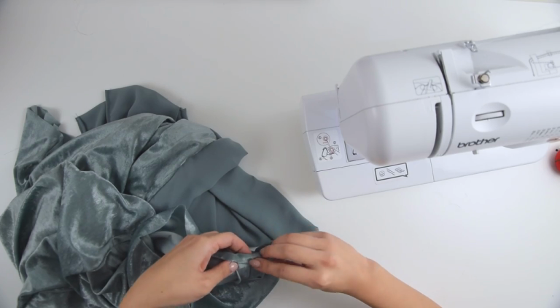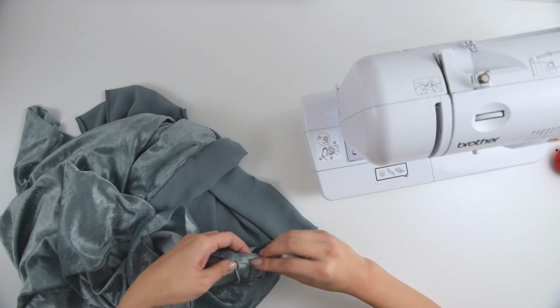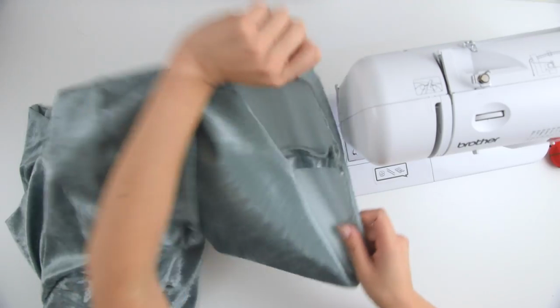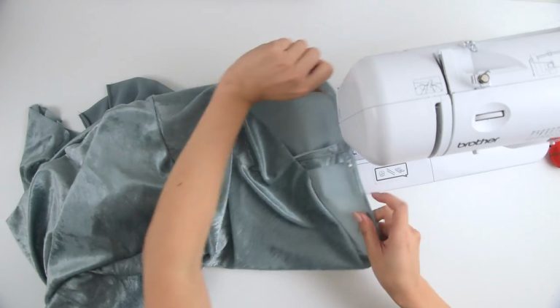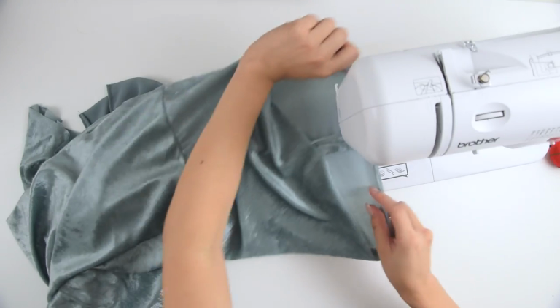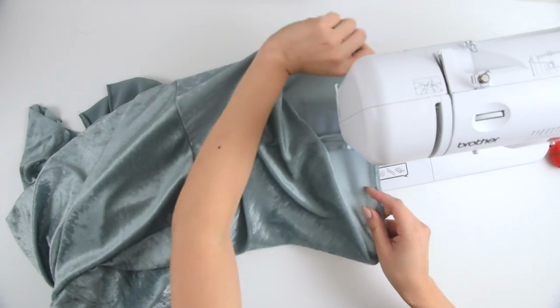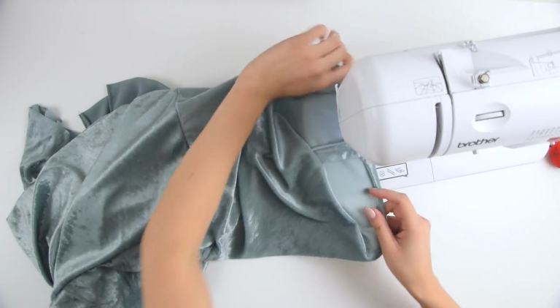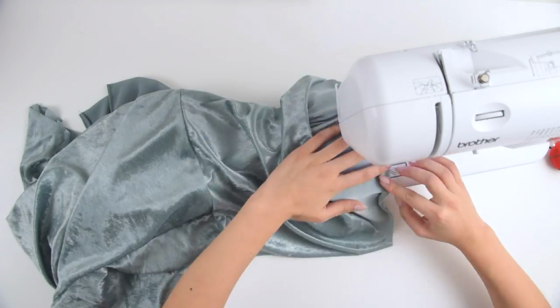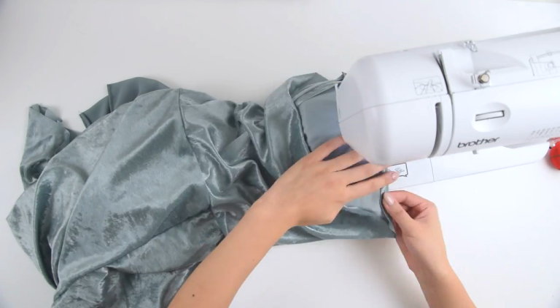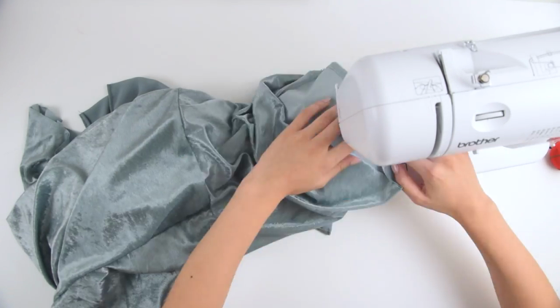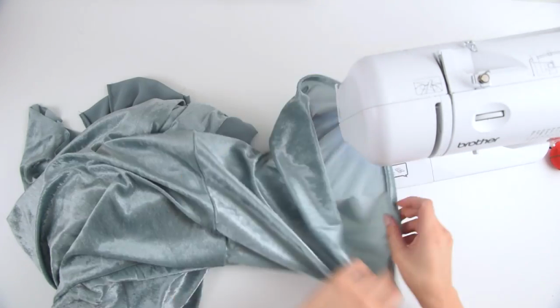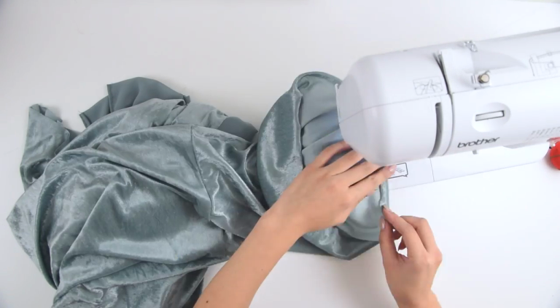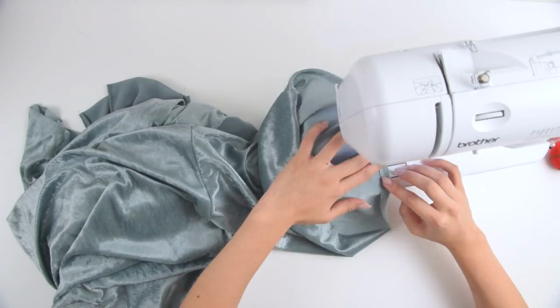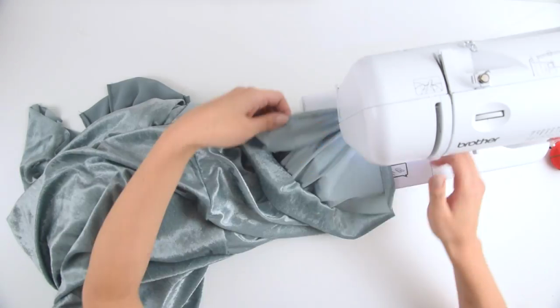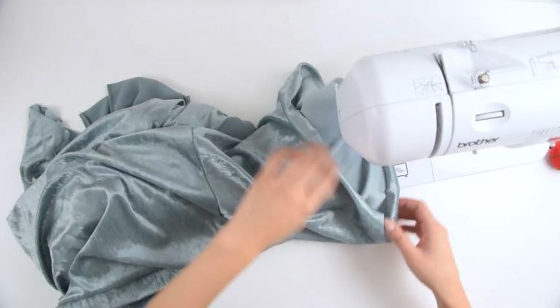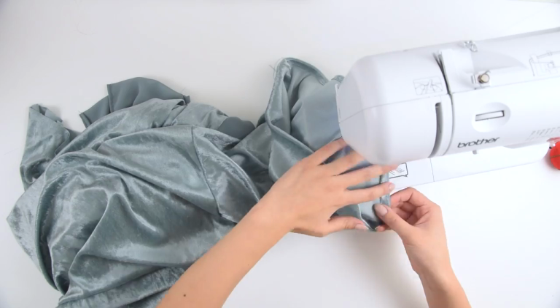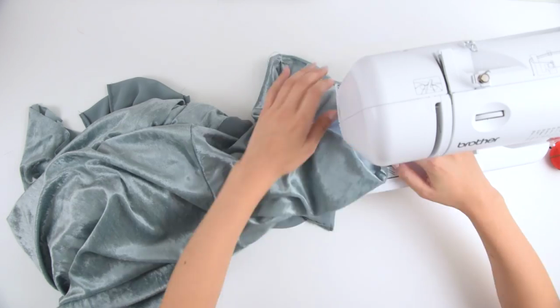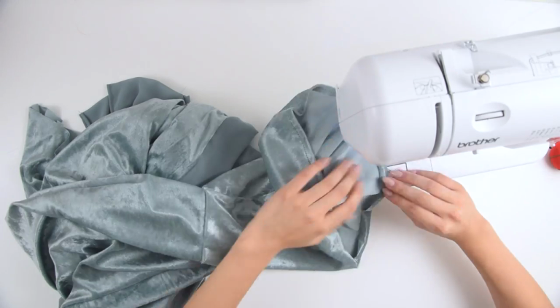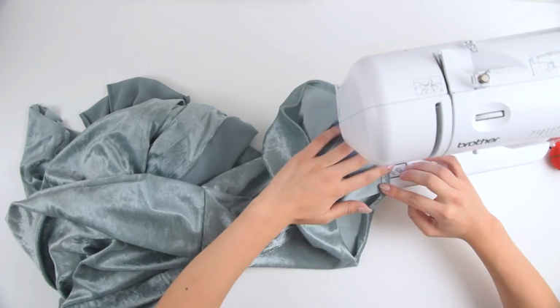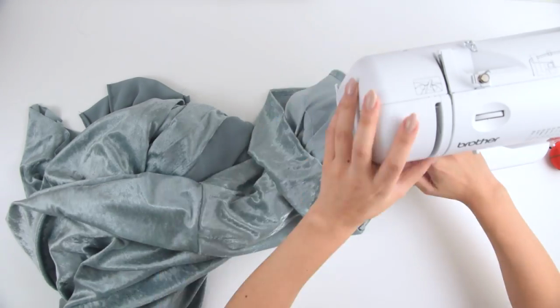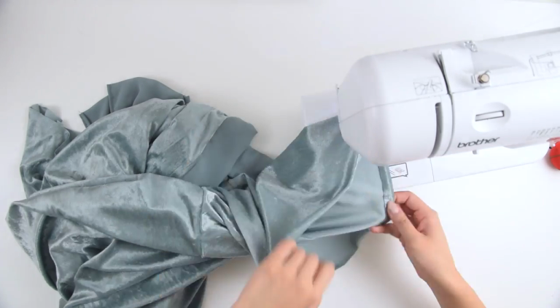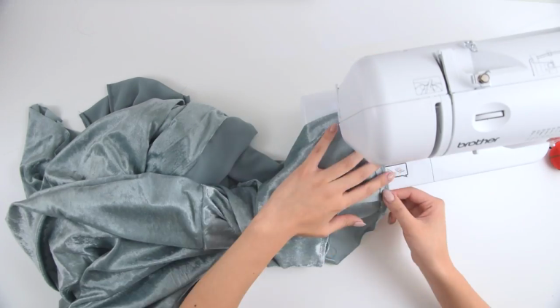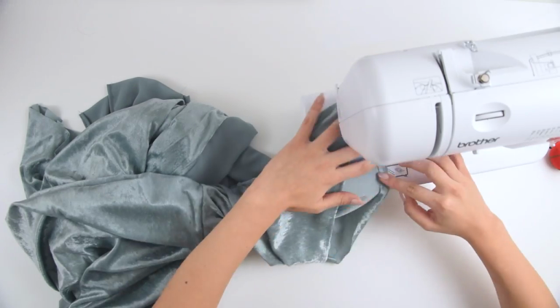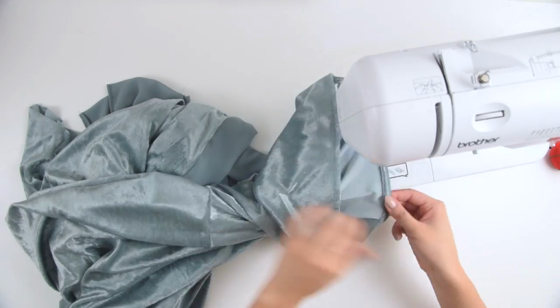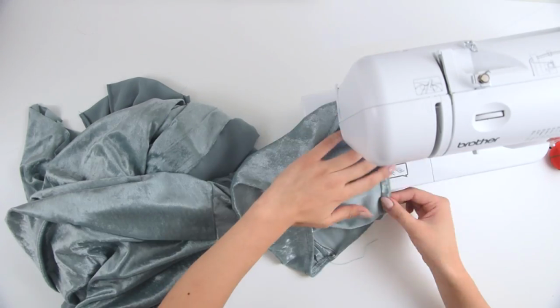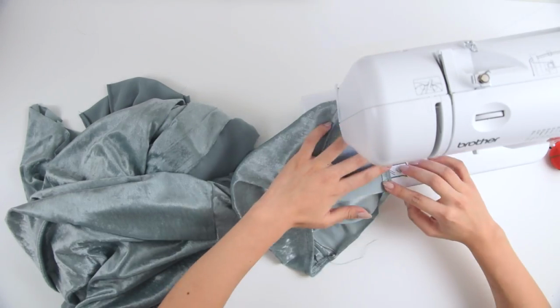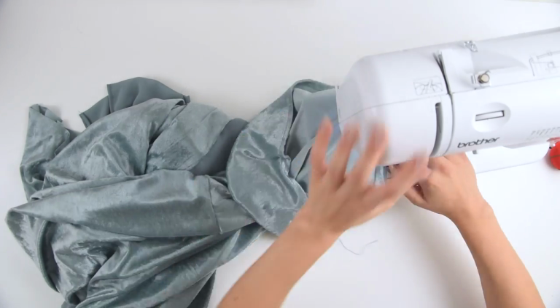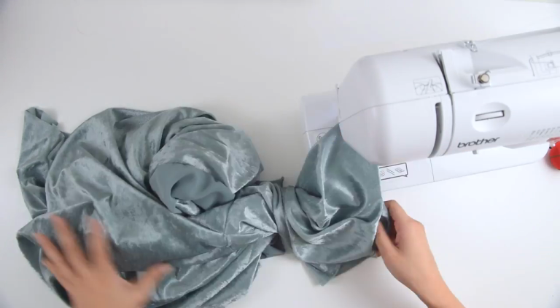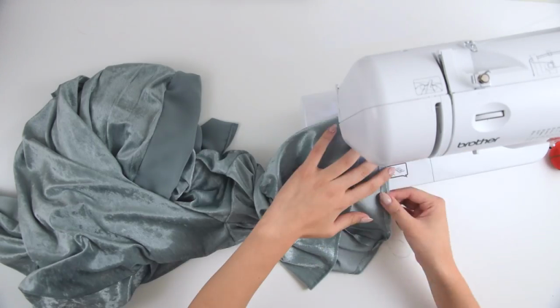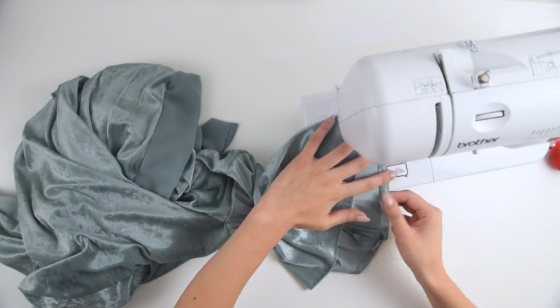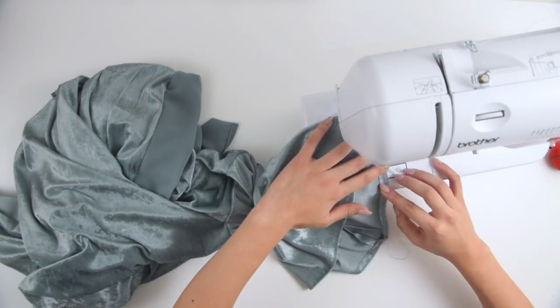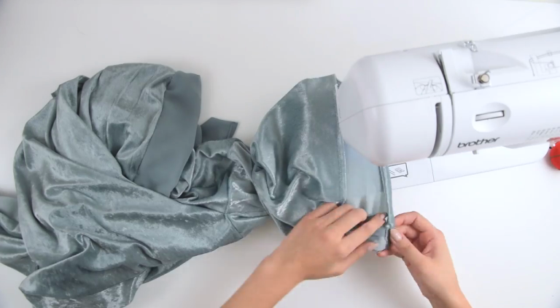Our very last step here will be to fold that sleeve inward just about a centimeter and hem it with a straight stitch.